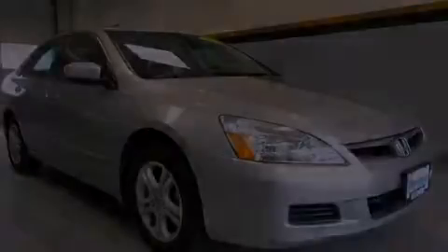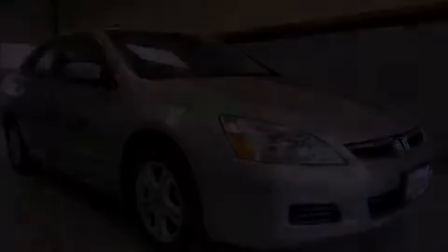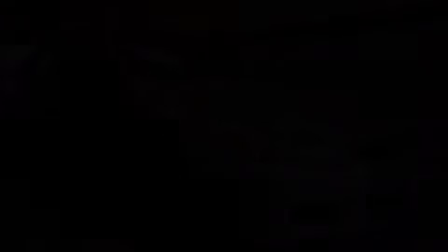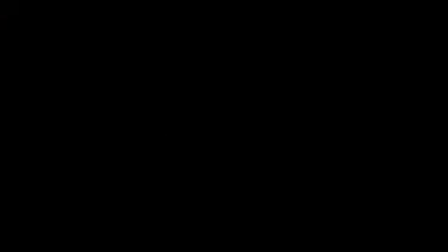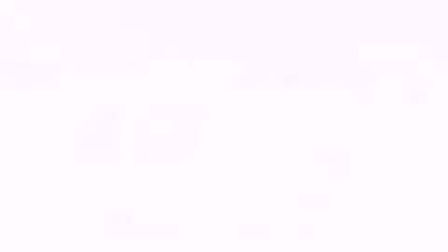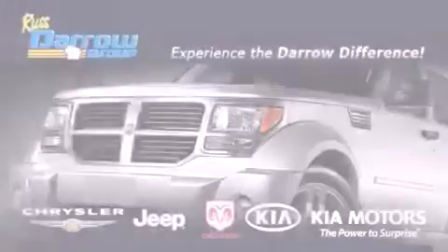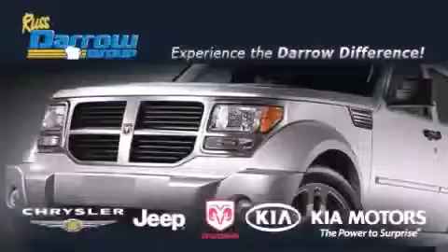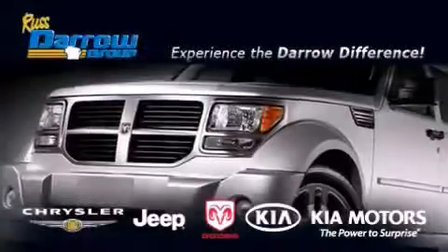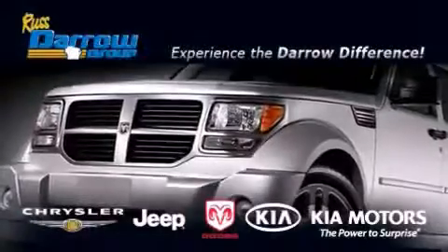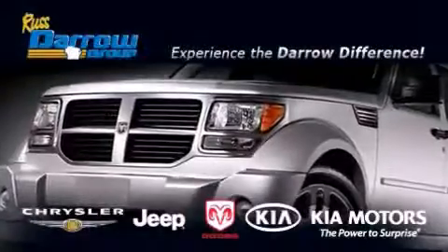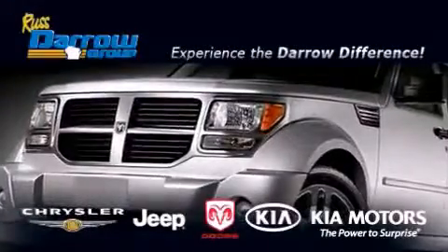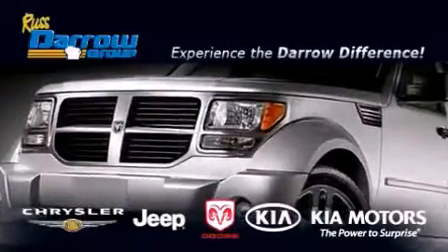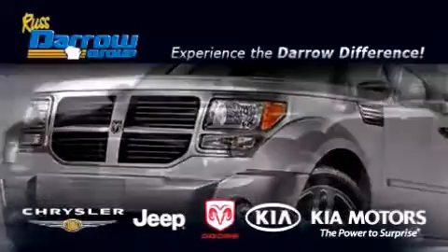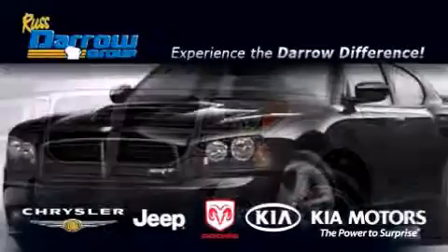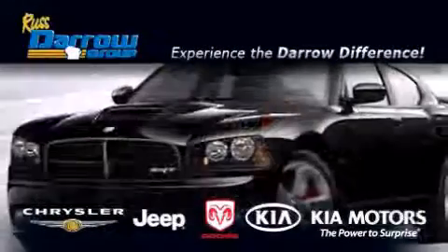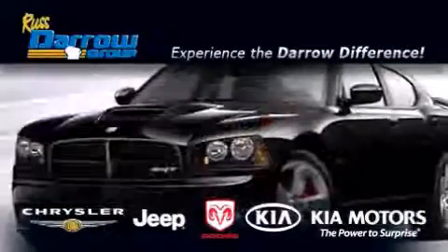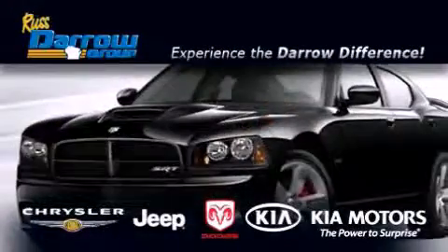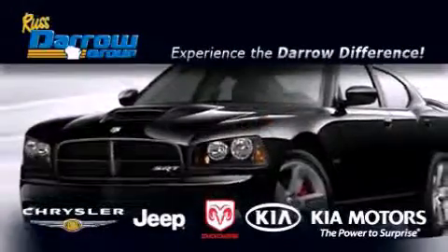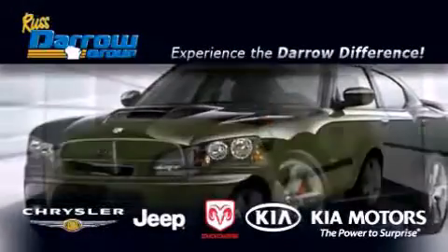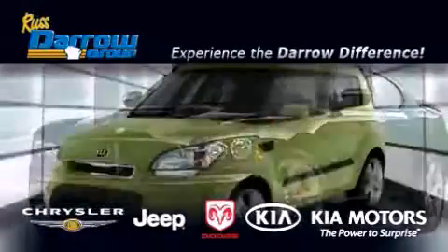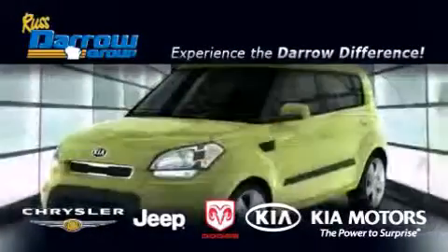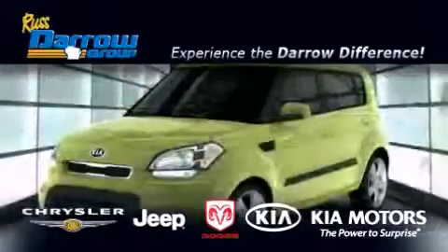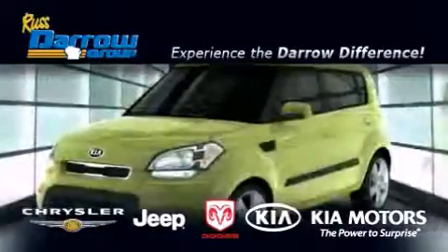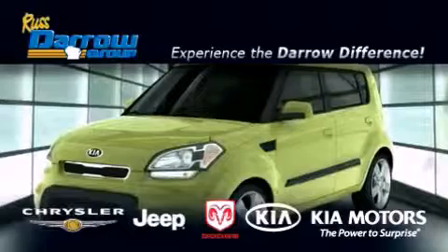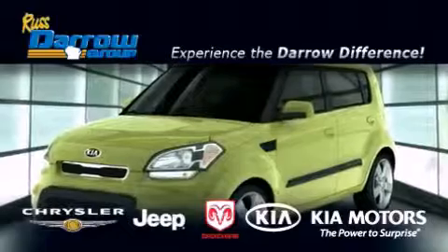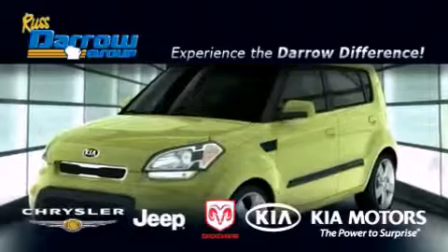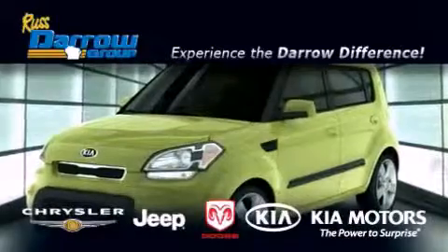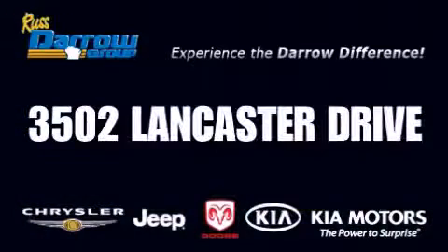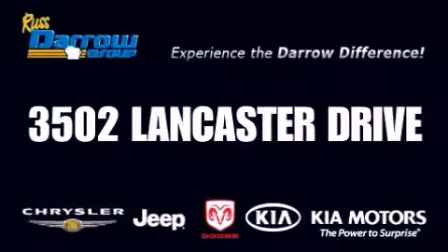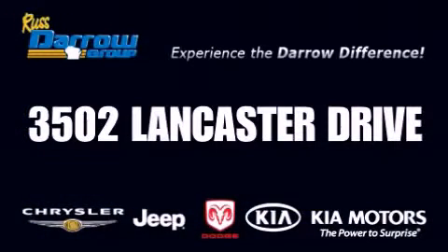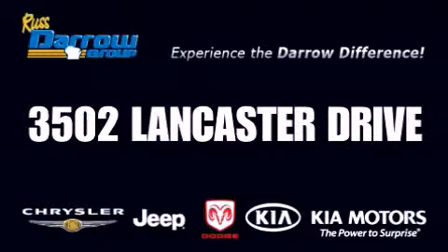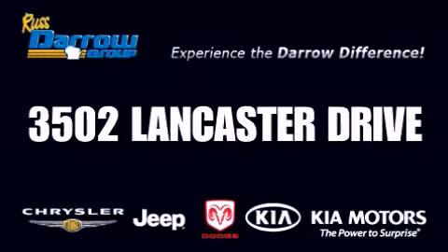Get the Daryl difference today. Only at Russ Daryl Kia Chrysler Jeep Dodge Madison. Russ Daryl.